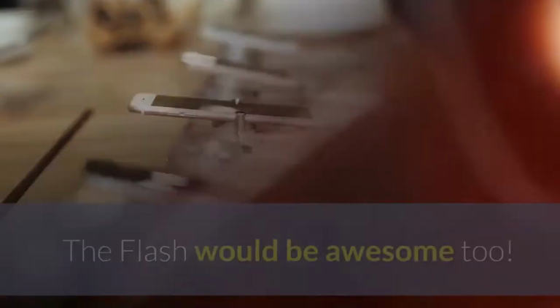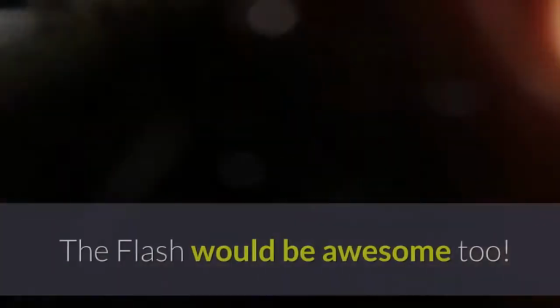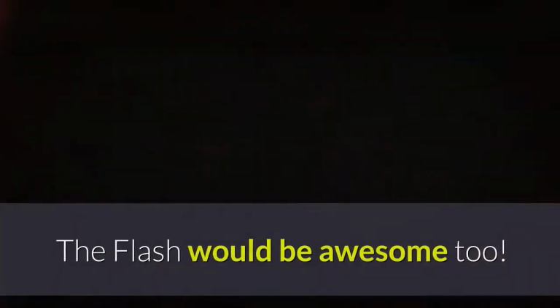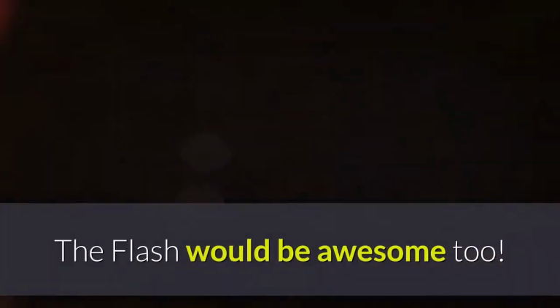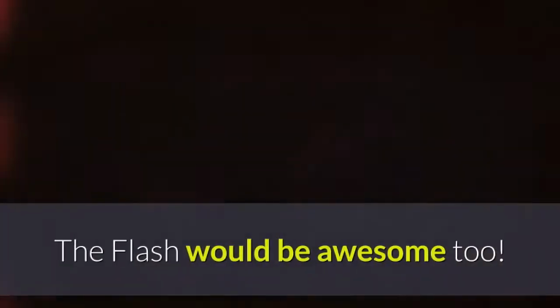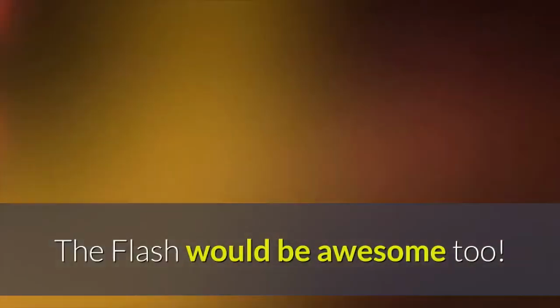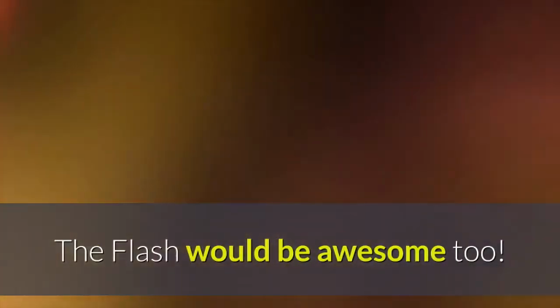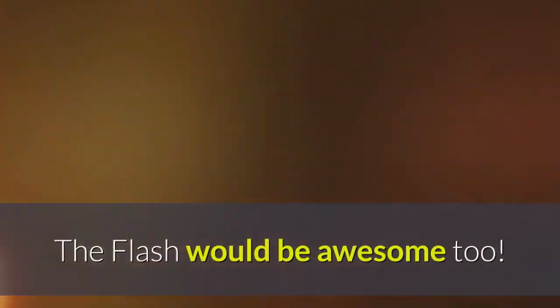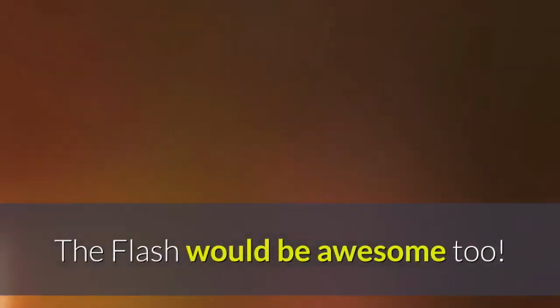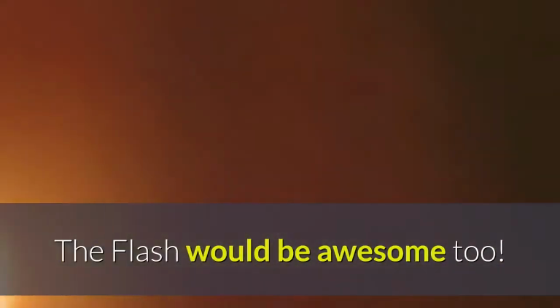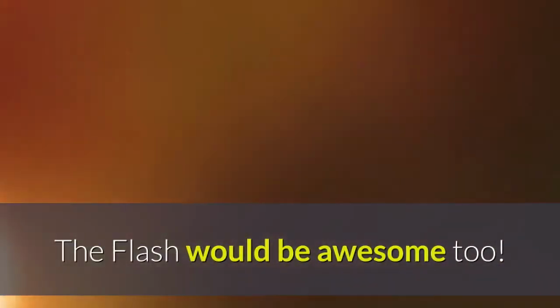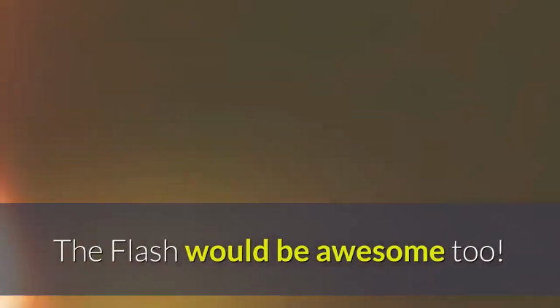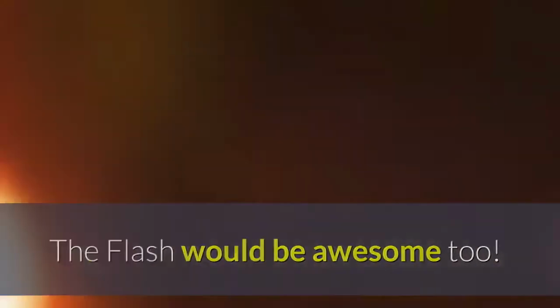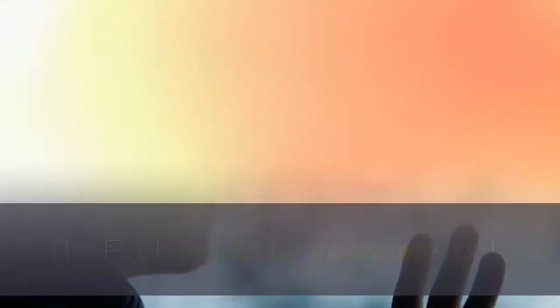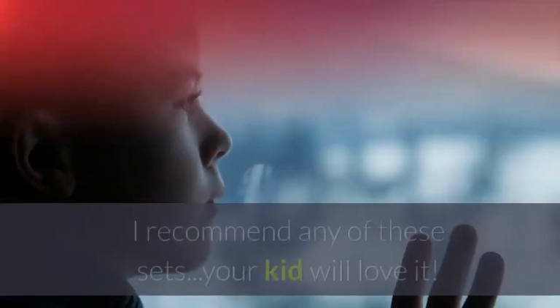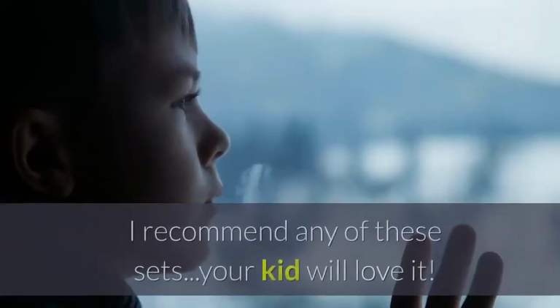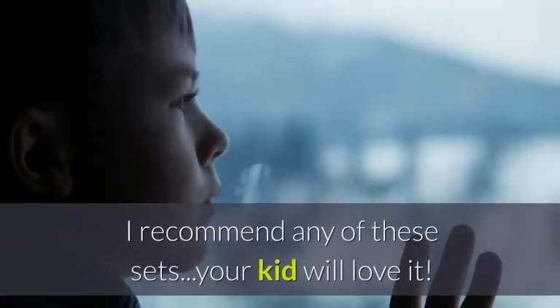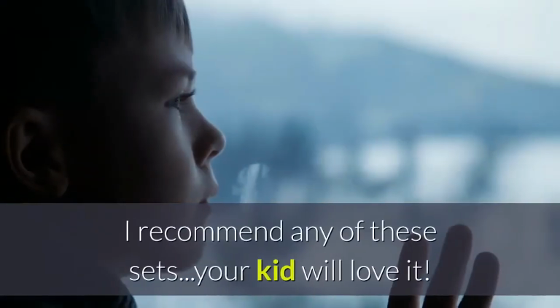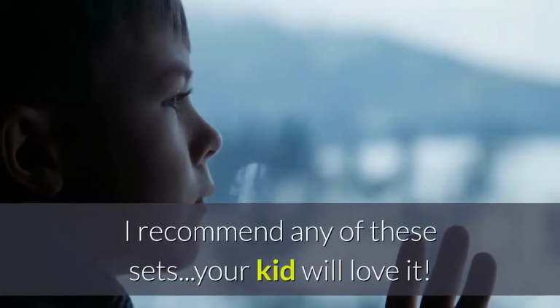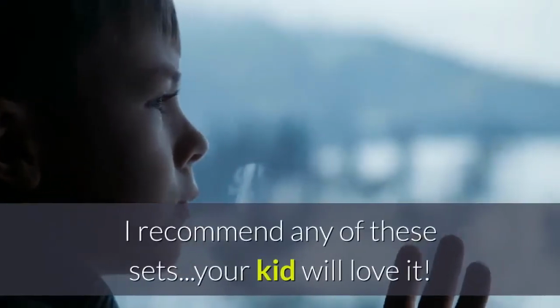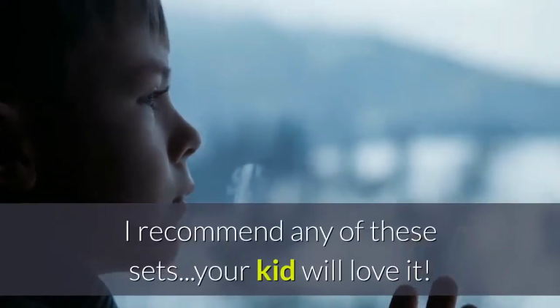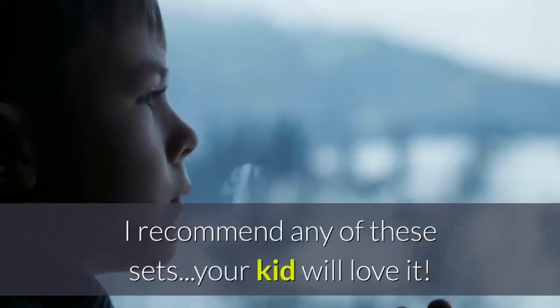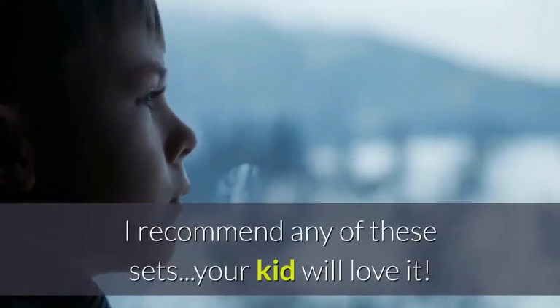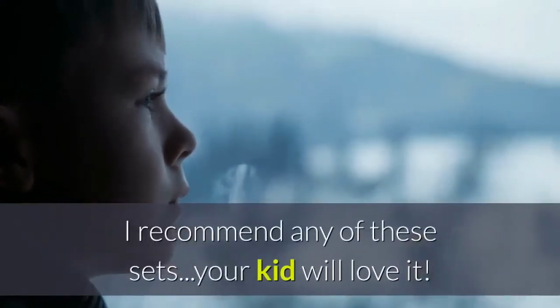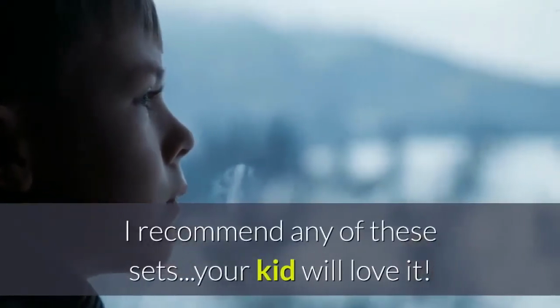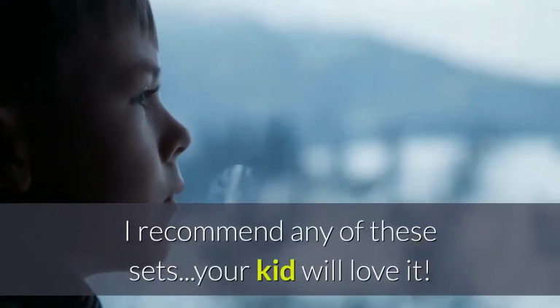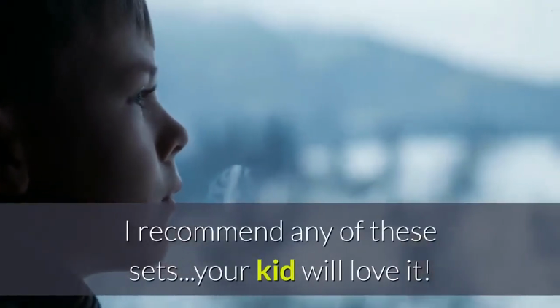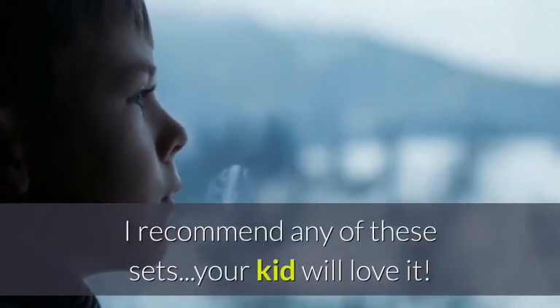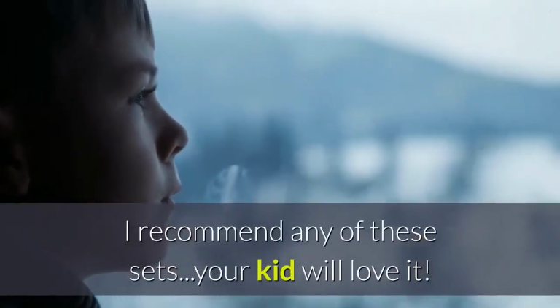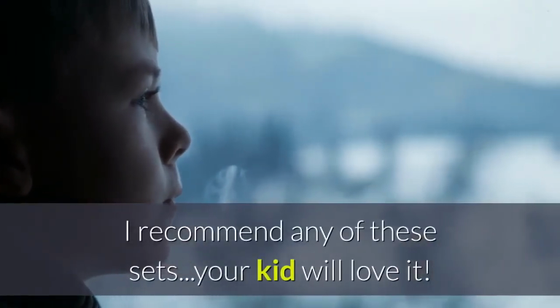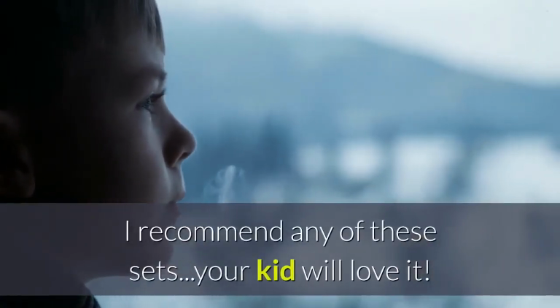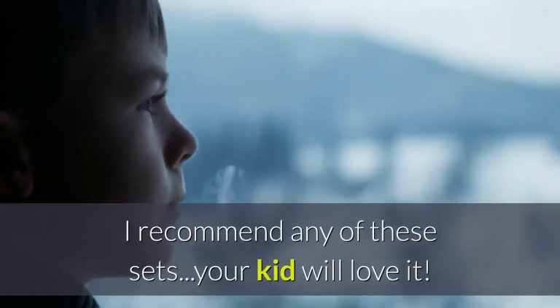The Flash would be awesome too. I recommend any of these sets — your kid will love it.